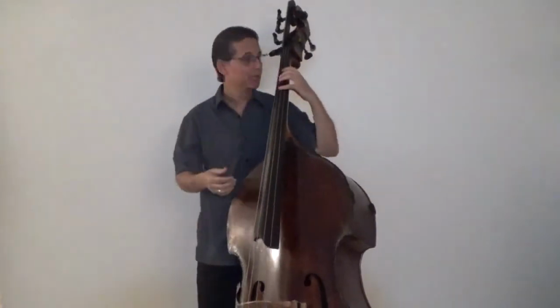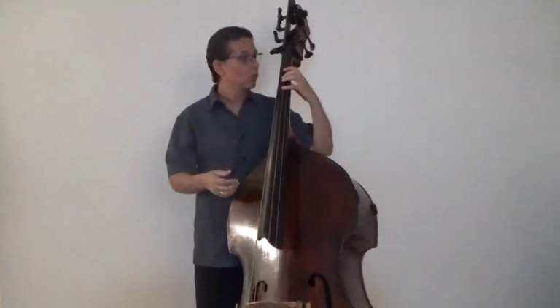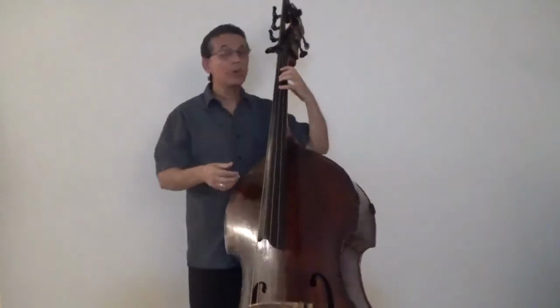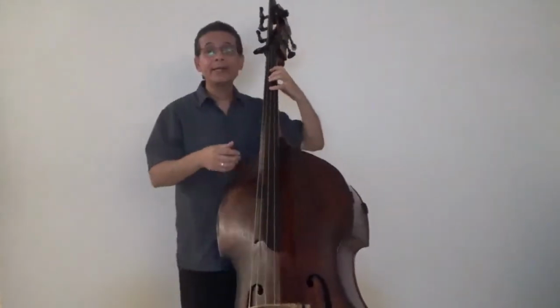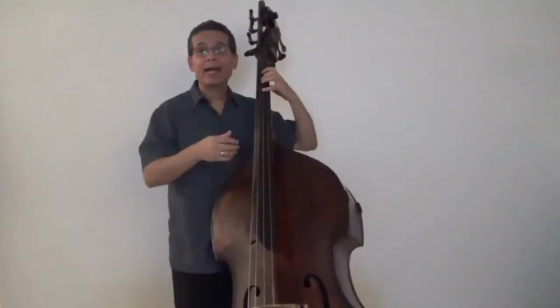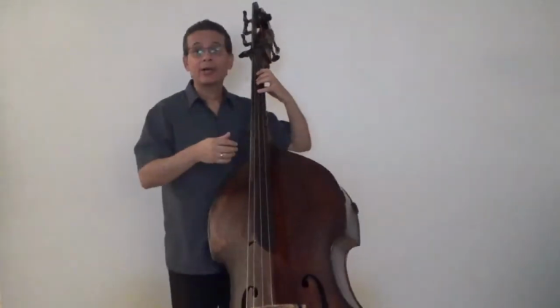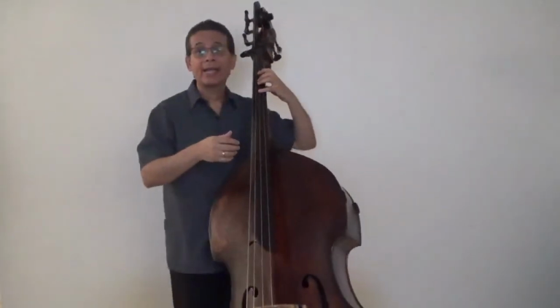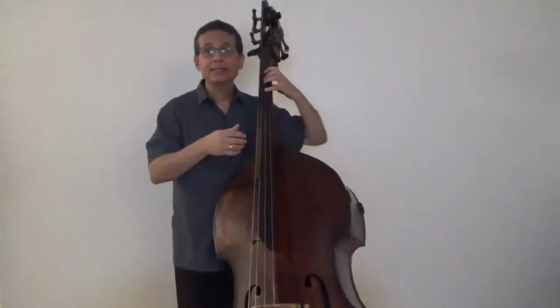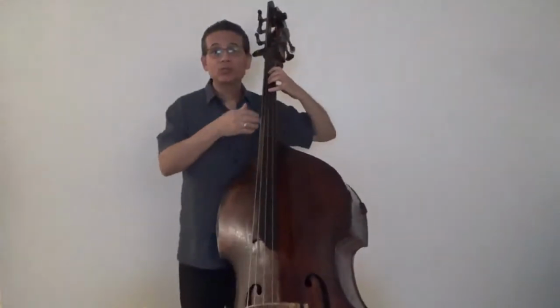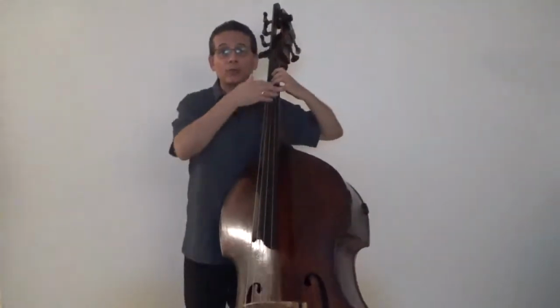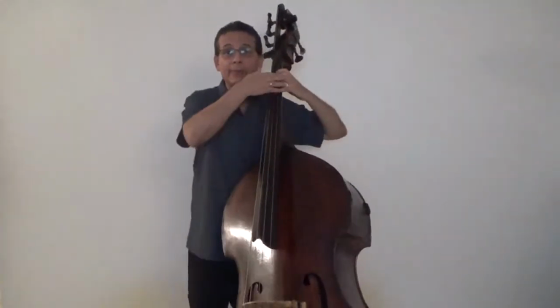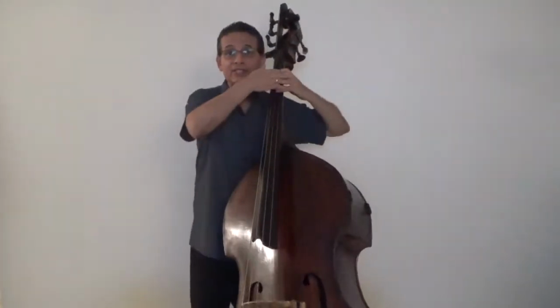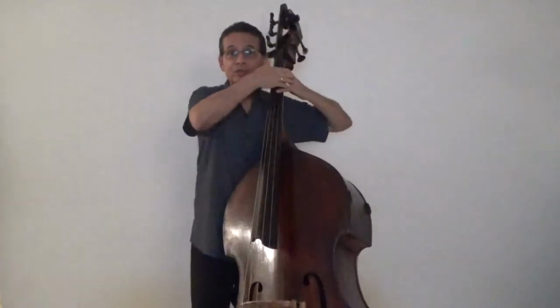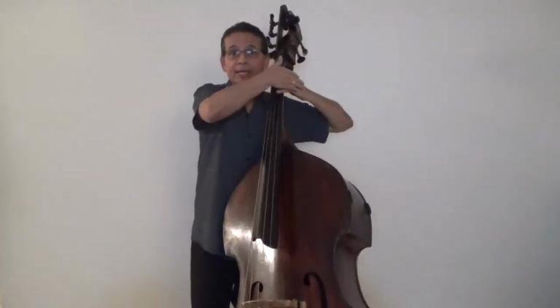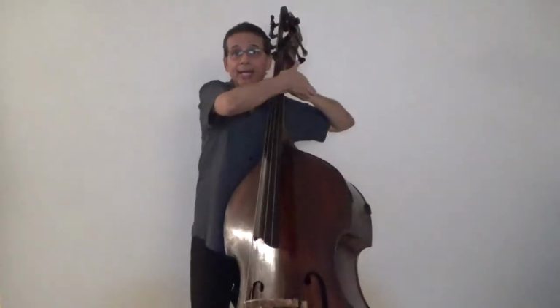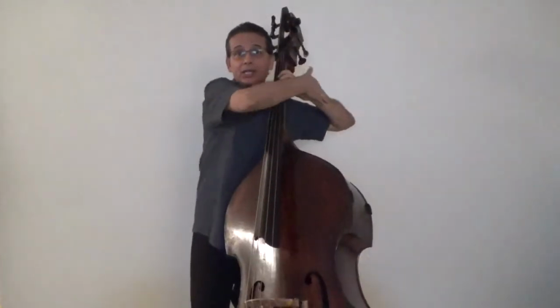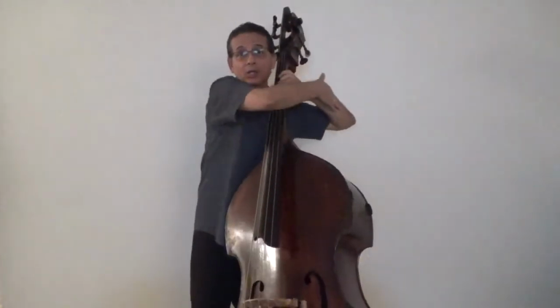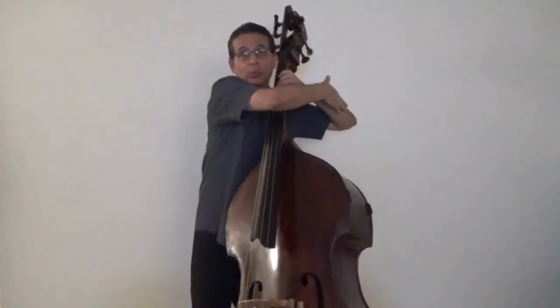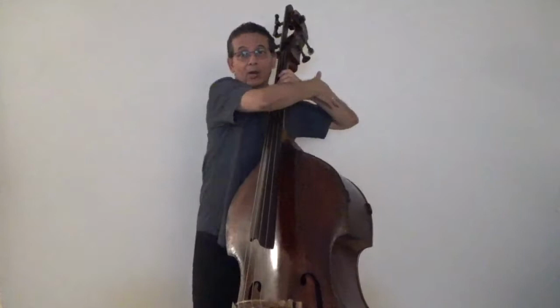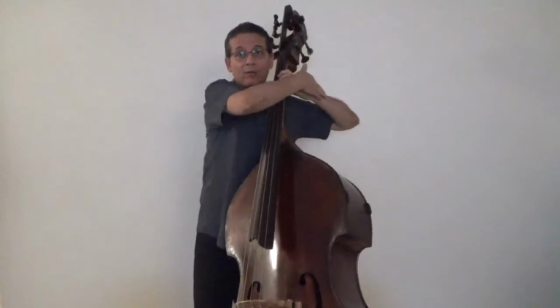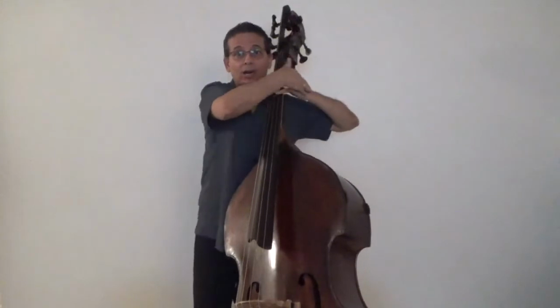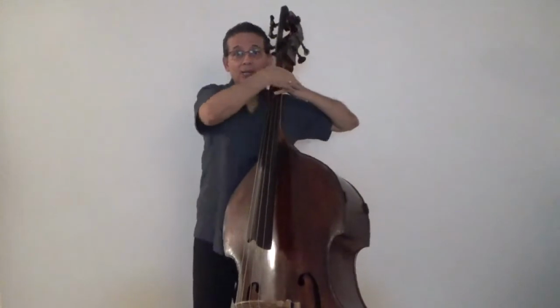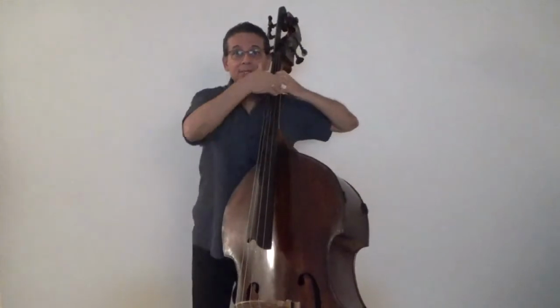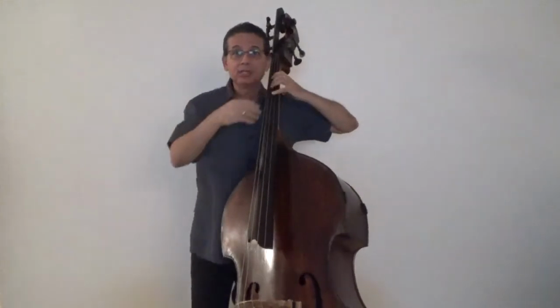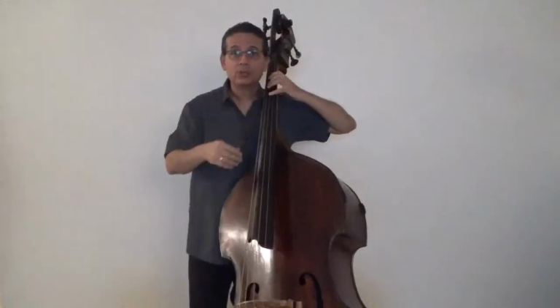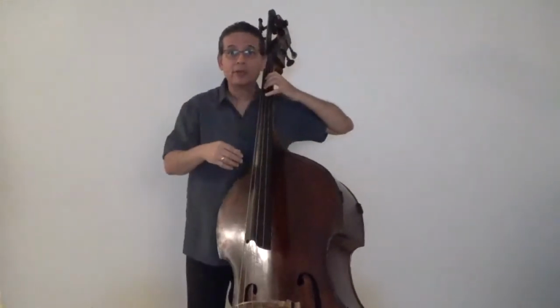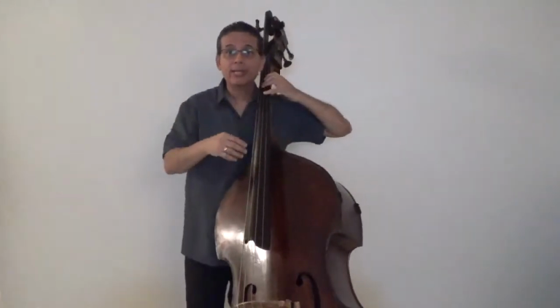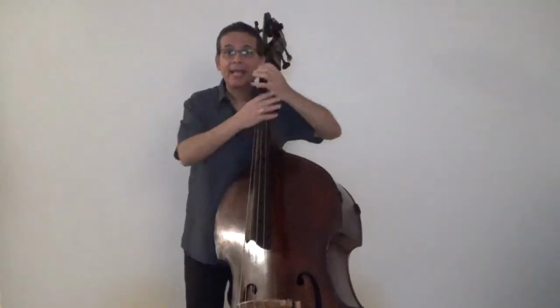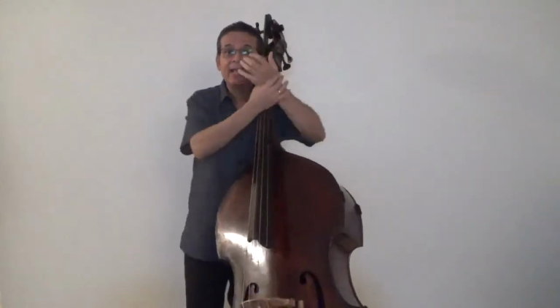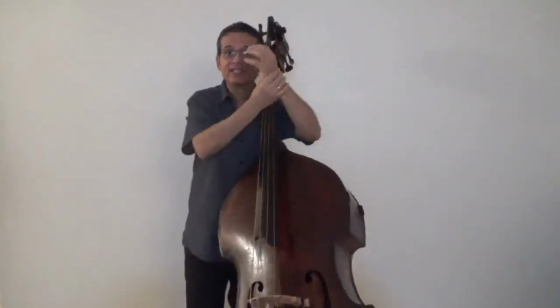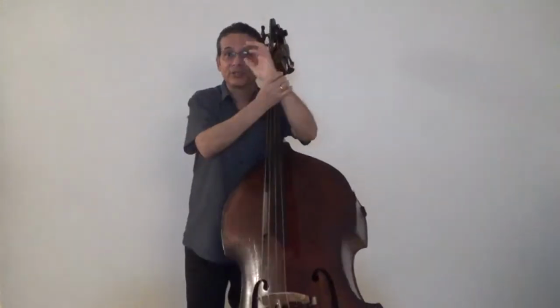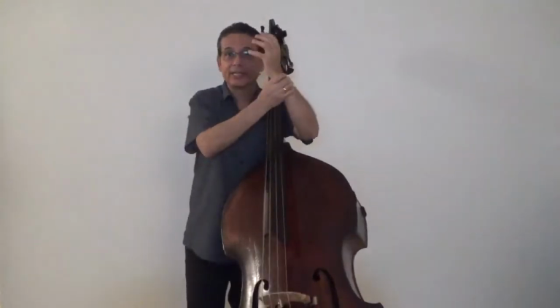We want our hand to form a straight line with our forearm to avoid any straining.